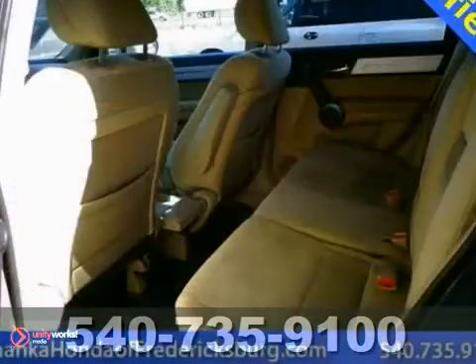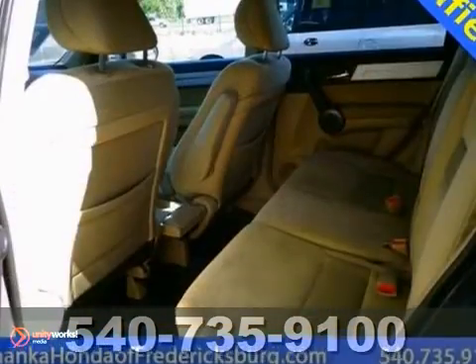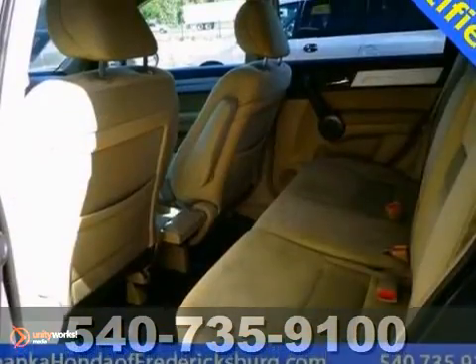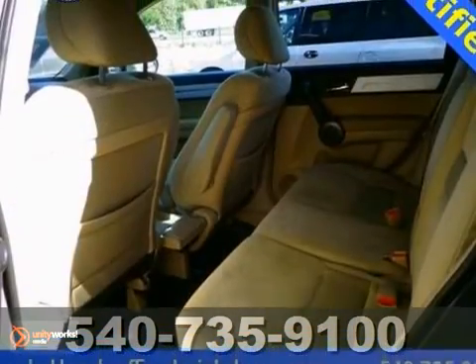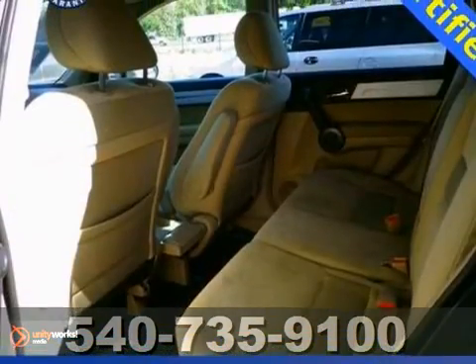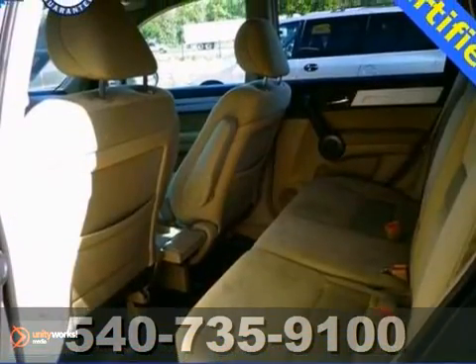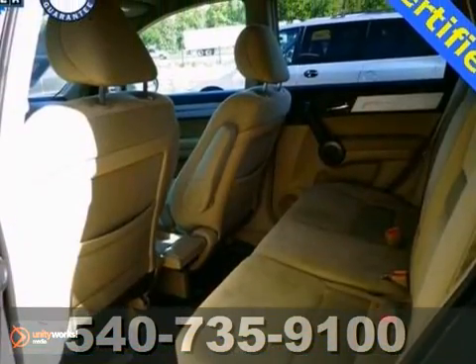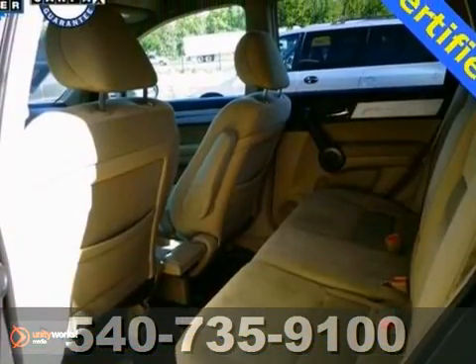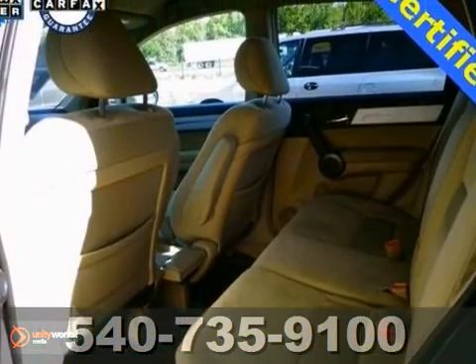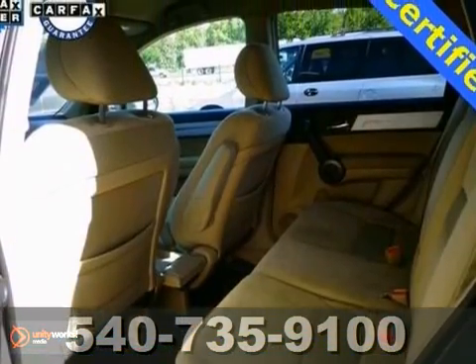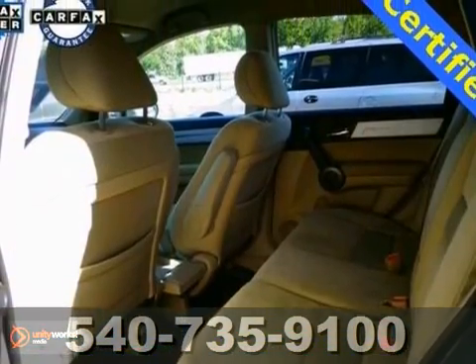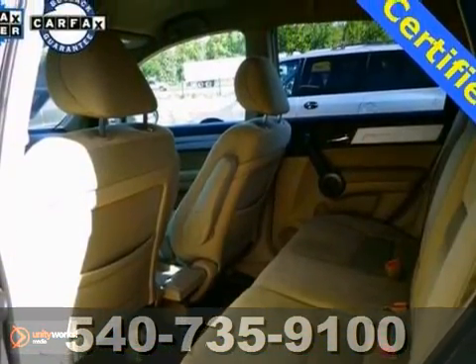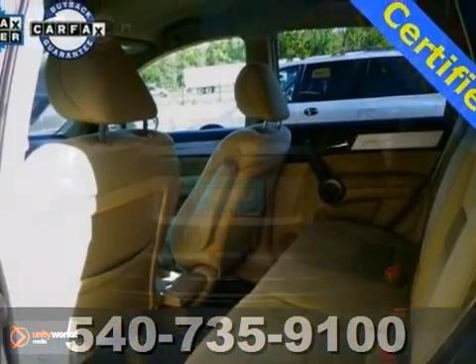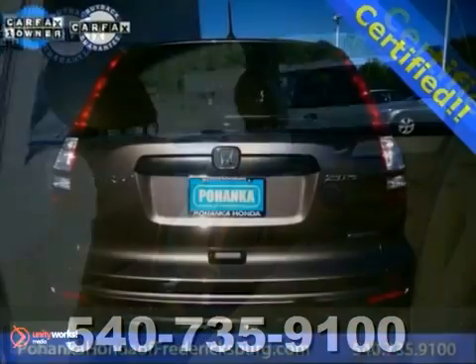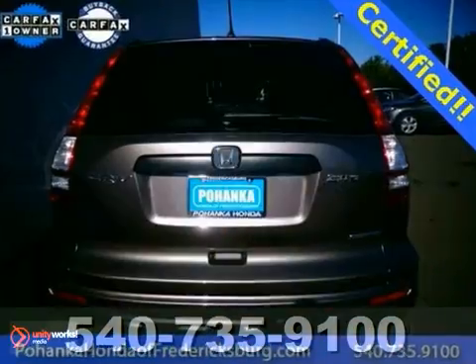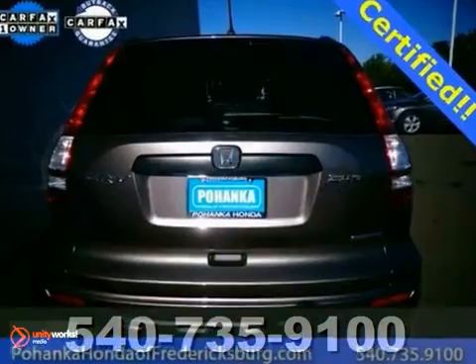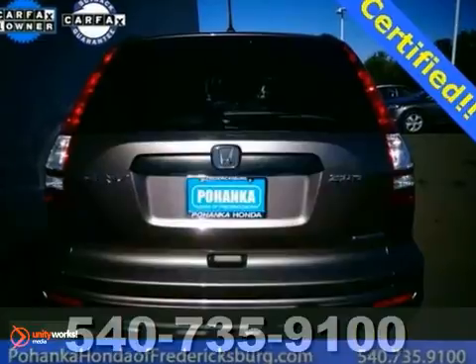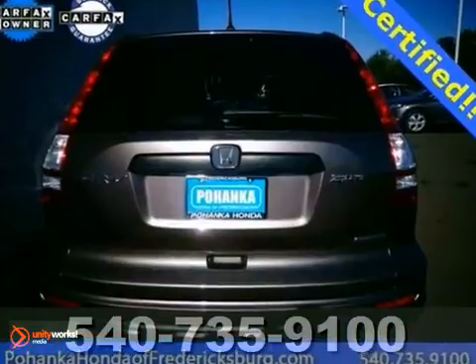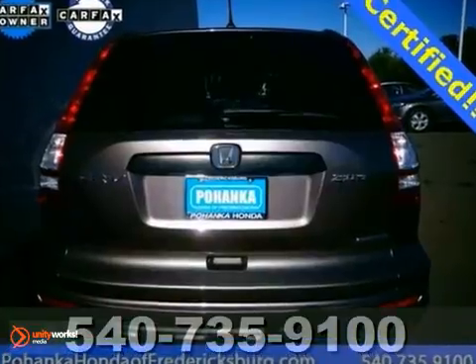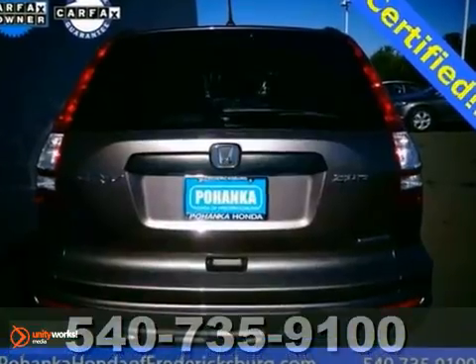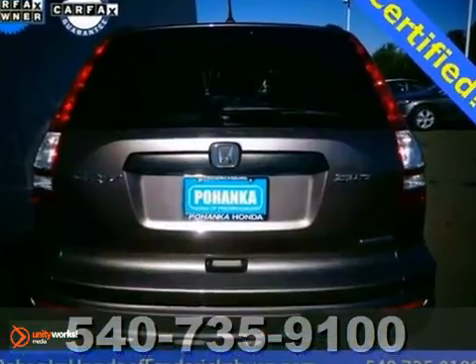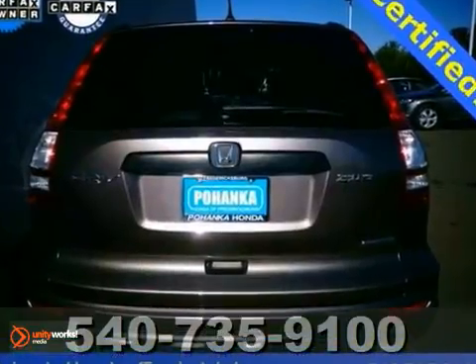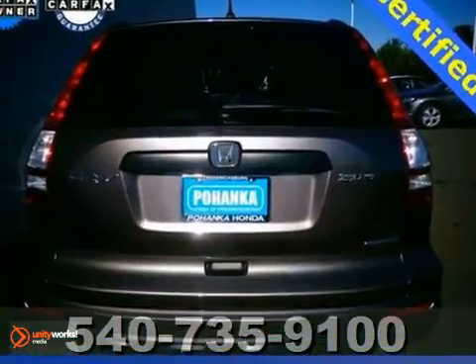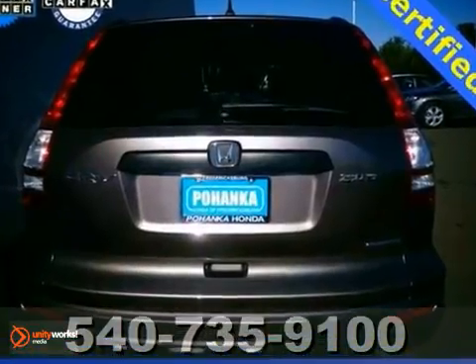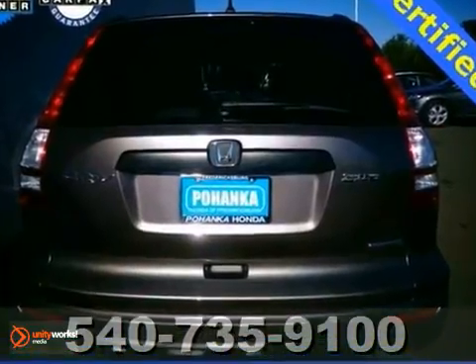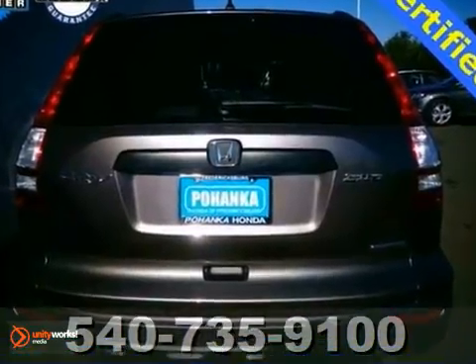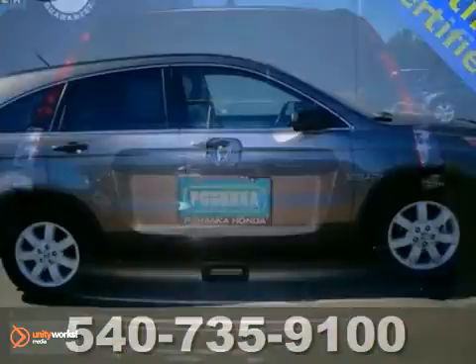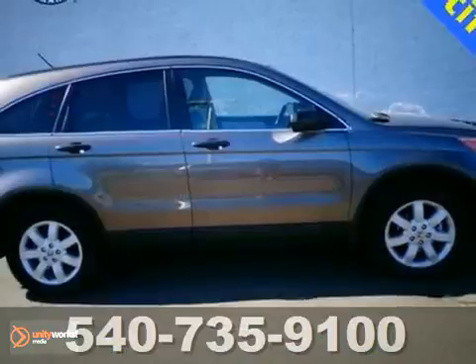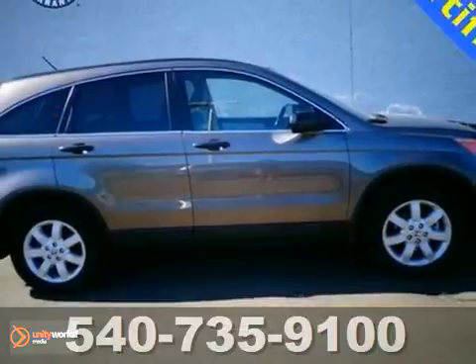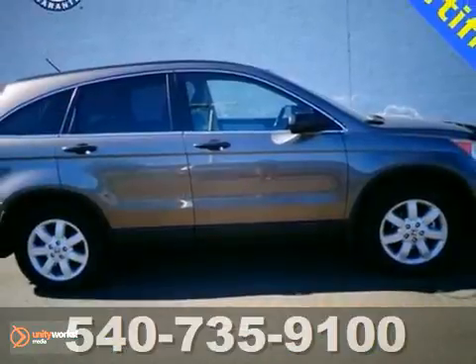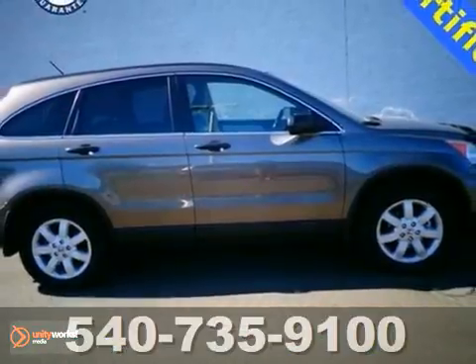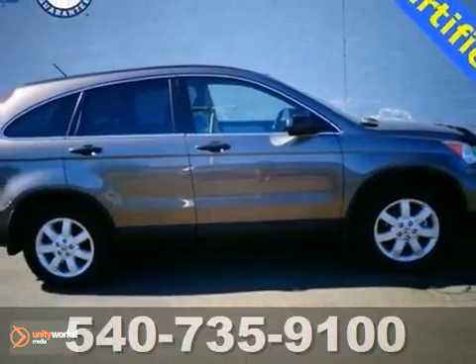Honda's certified pre-owned means you get two warranties. It features all-wheel drive, a six-disc CD changer, and more.